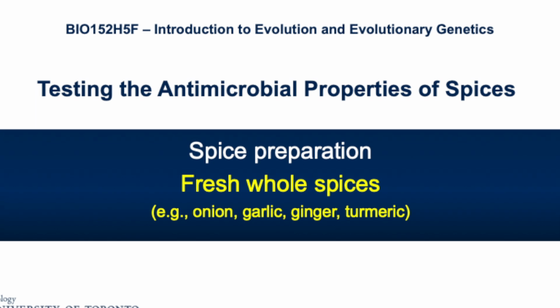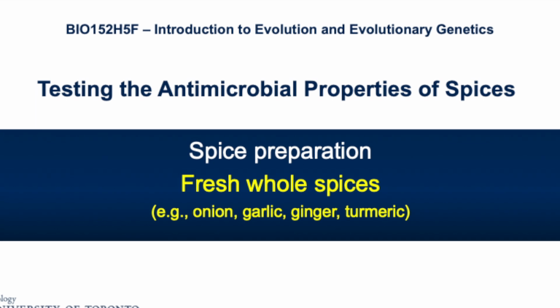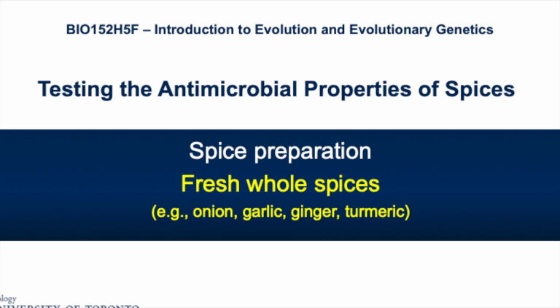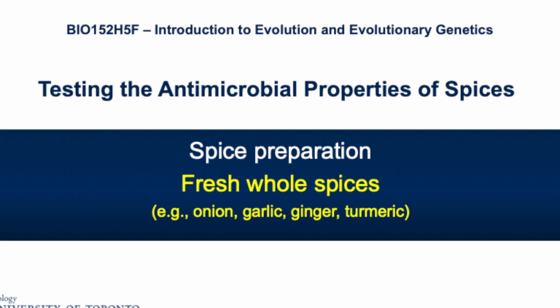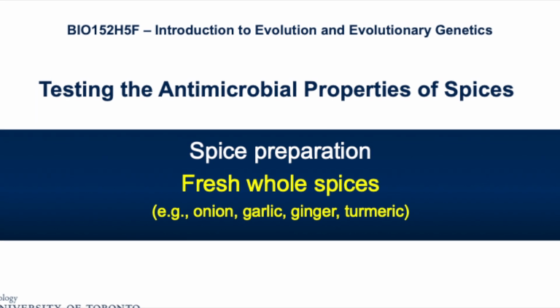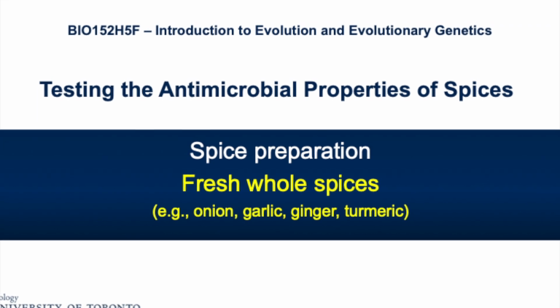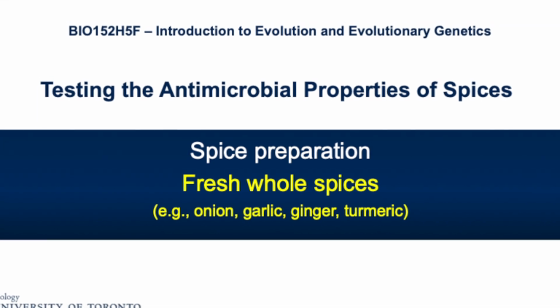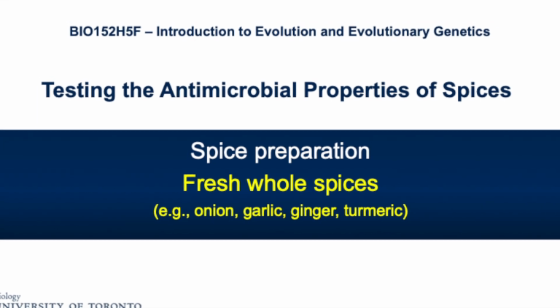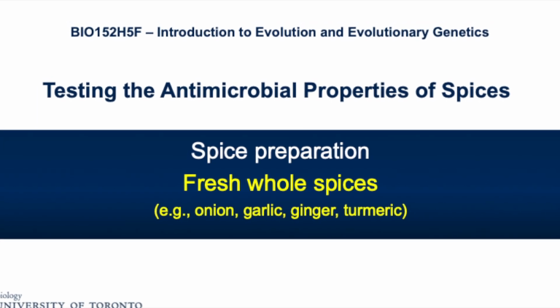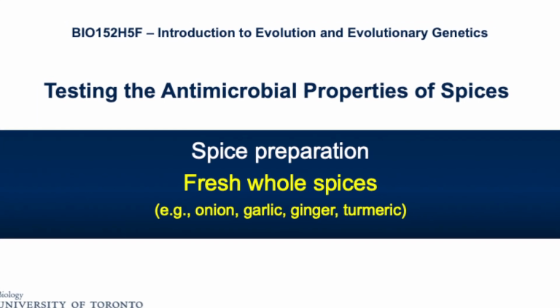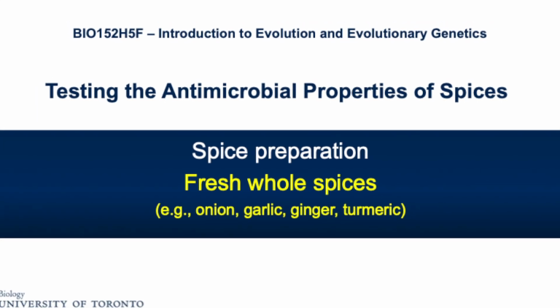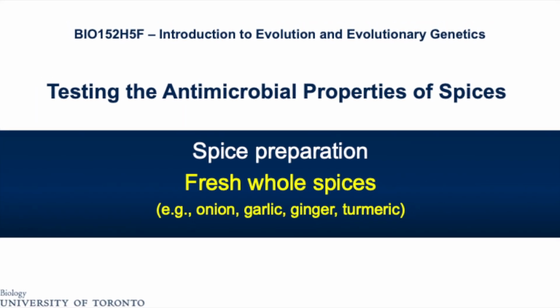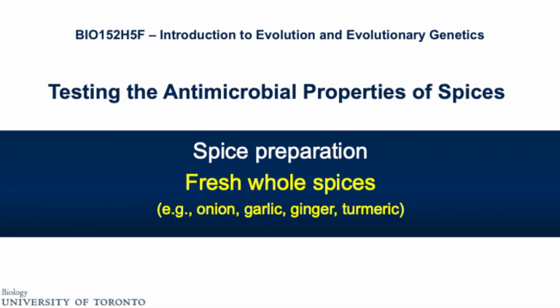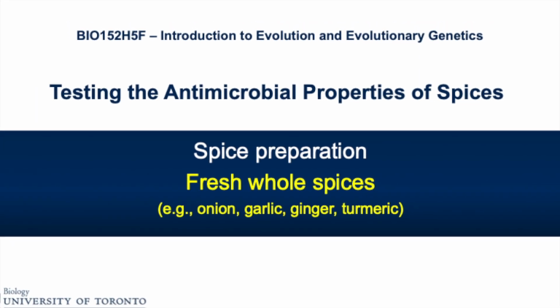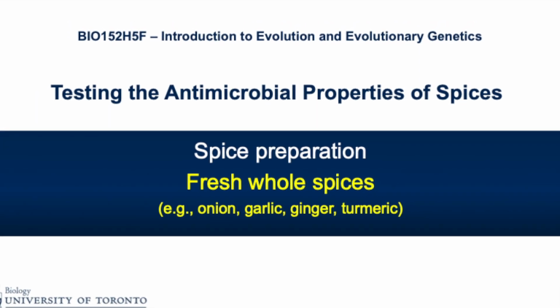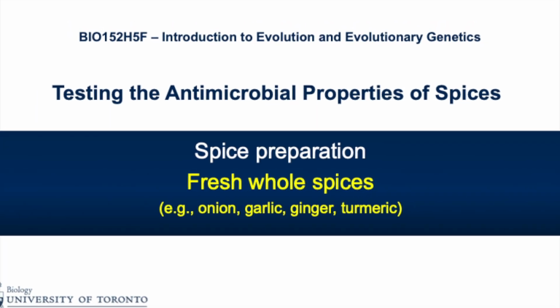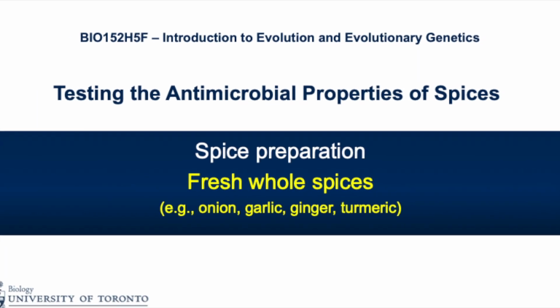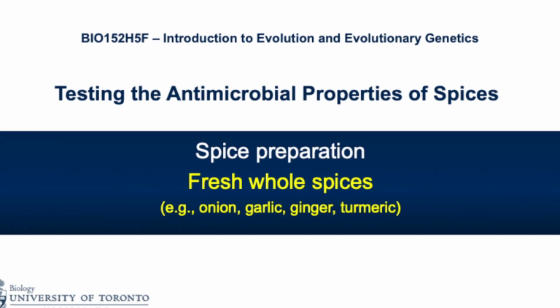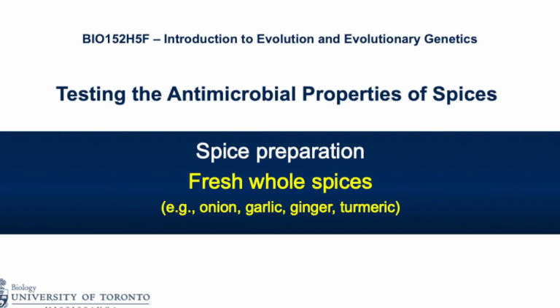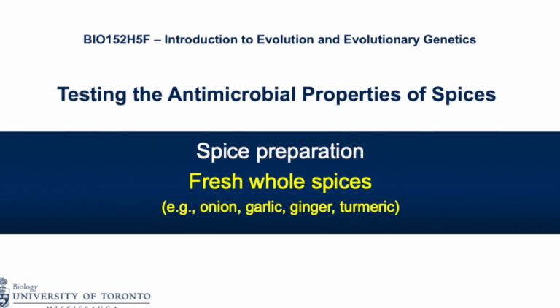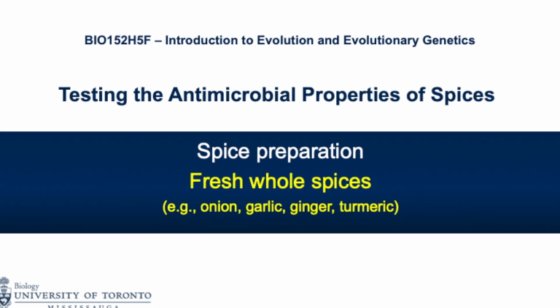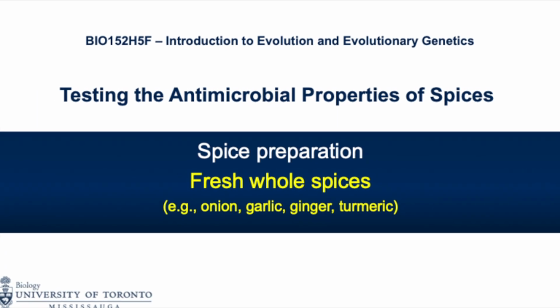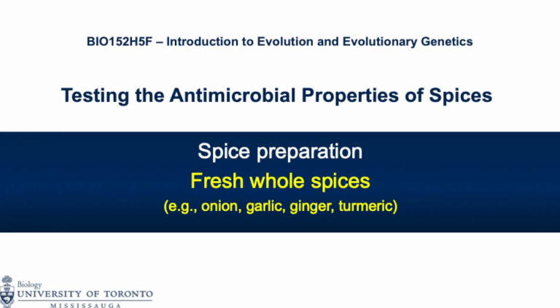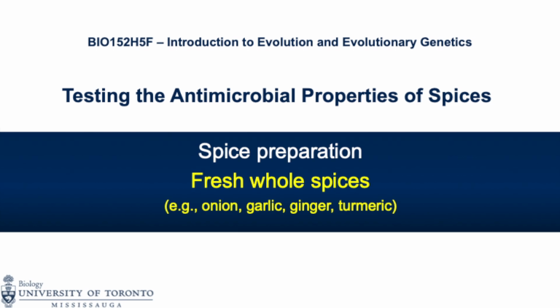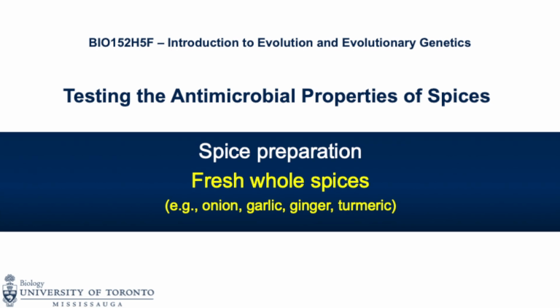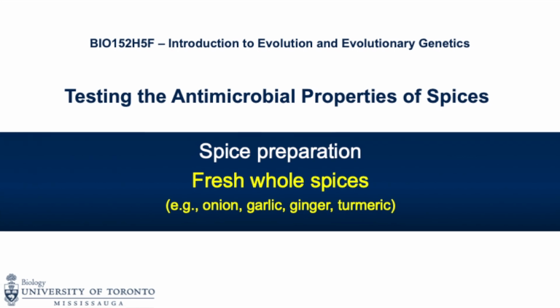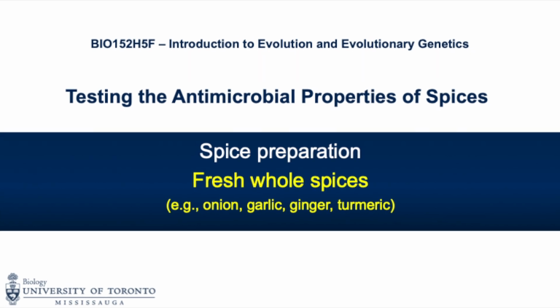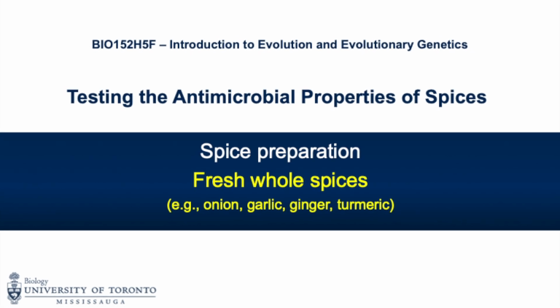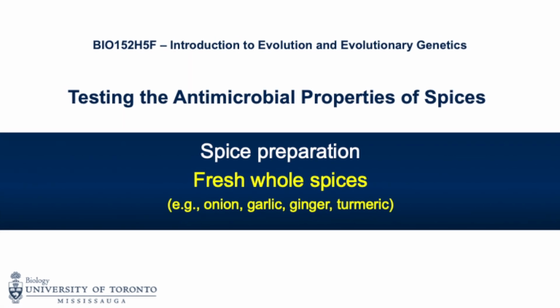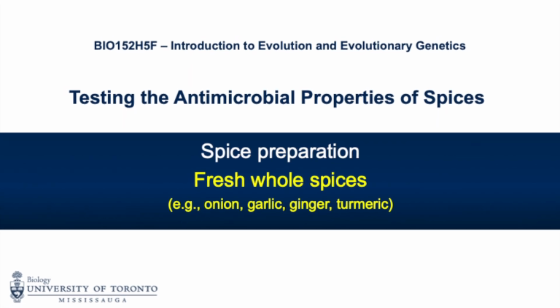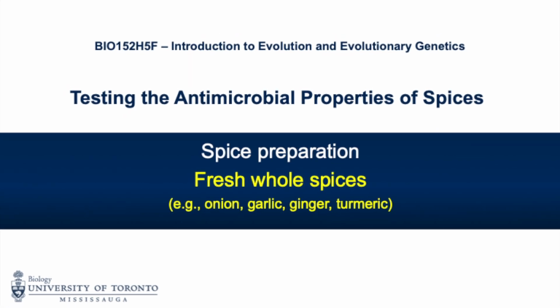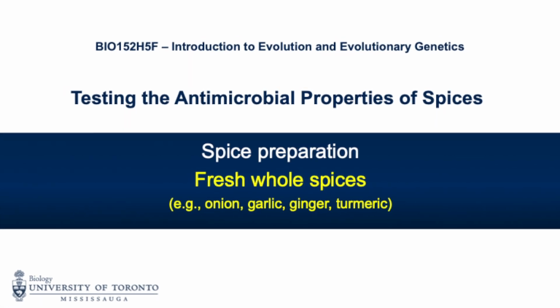This video will show you how to prepare liquid extracts from fresh spices such as garlic, onion, ginger, and turmeric.